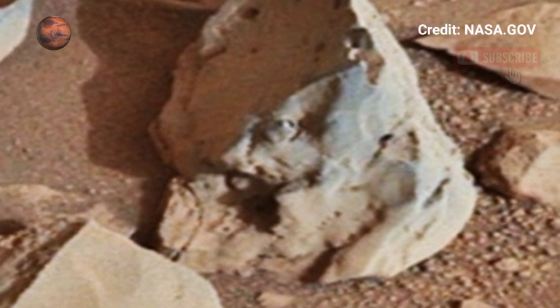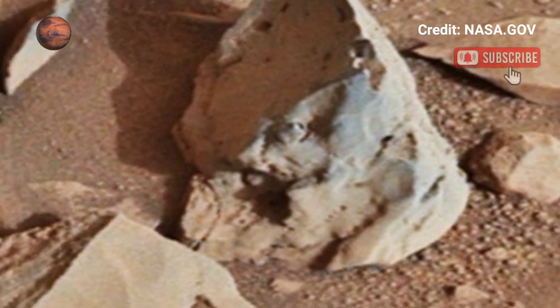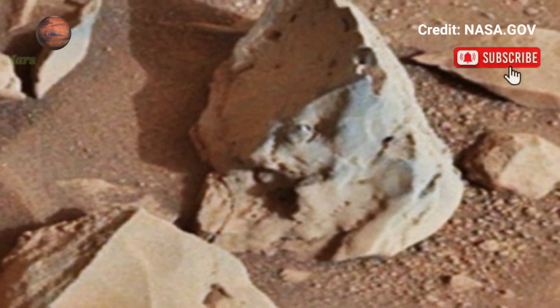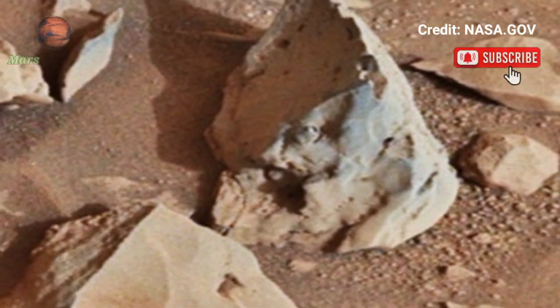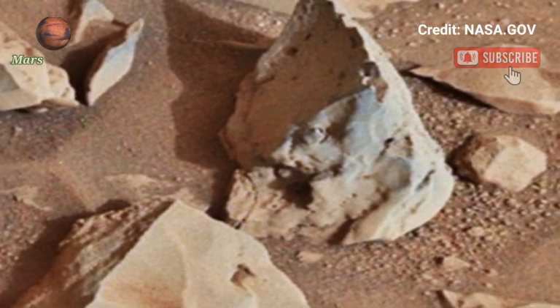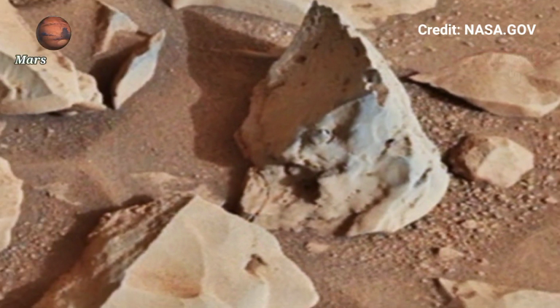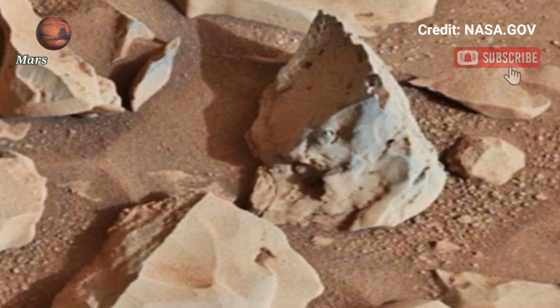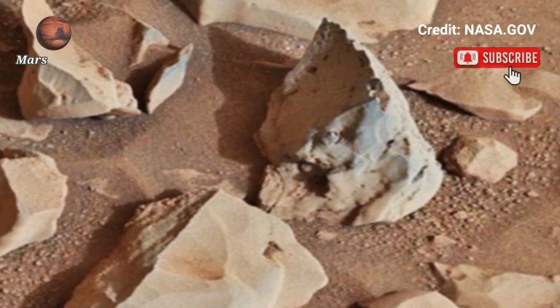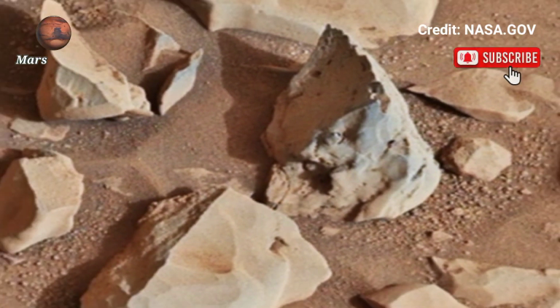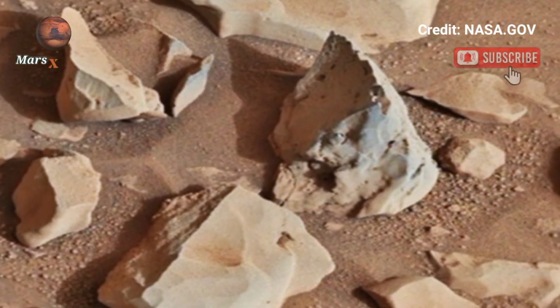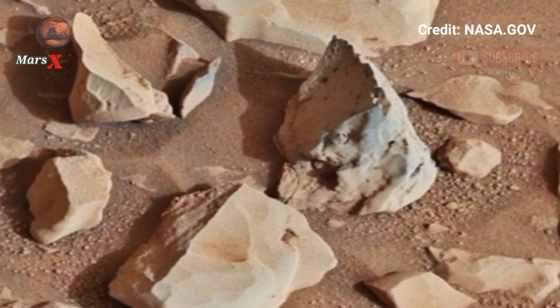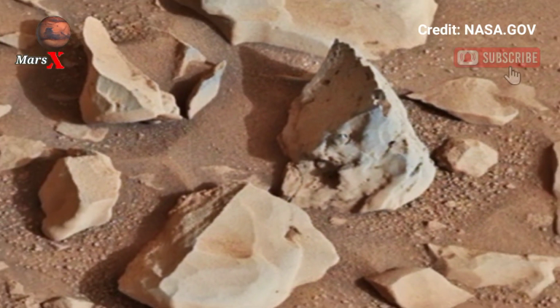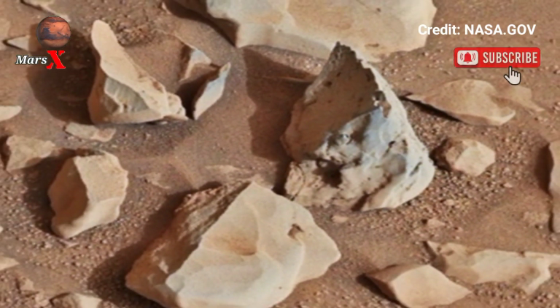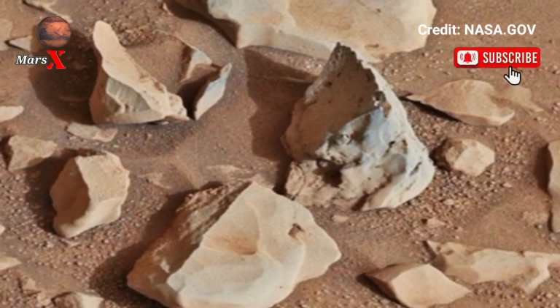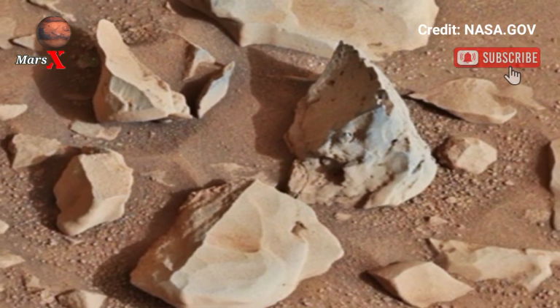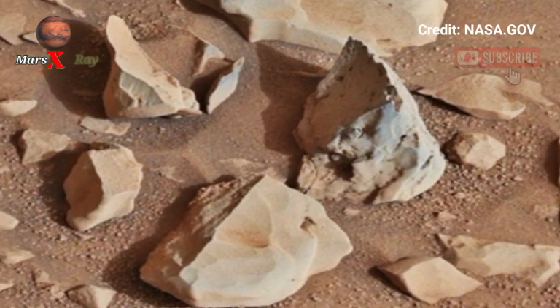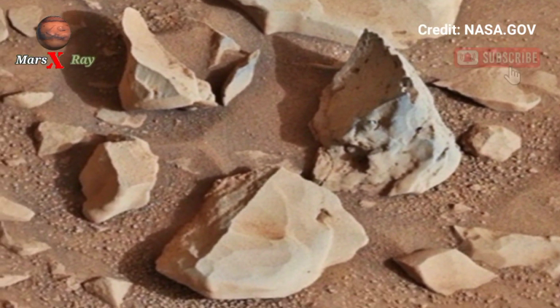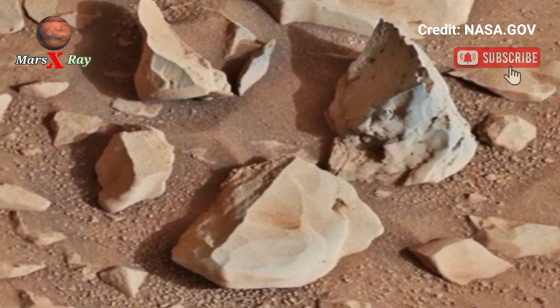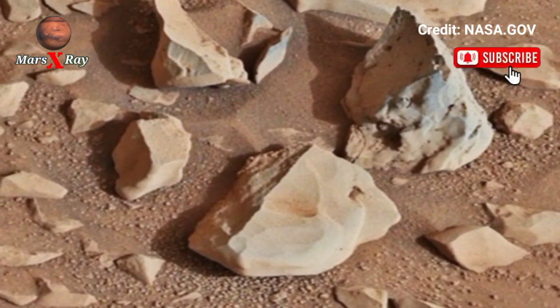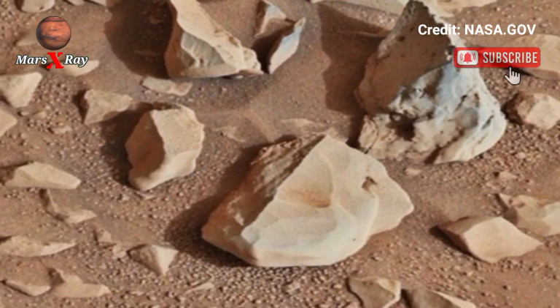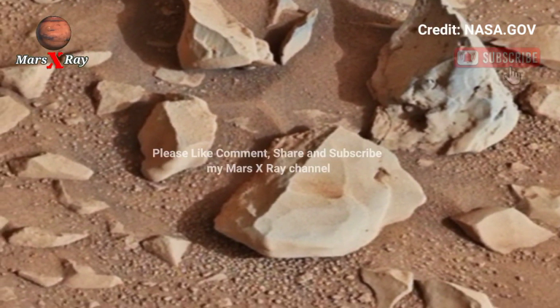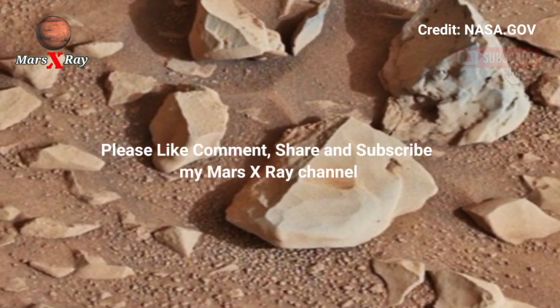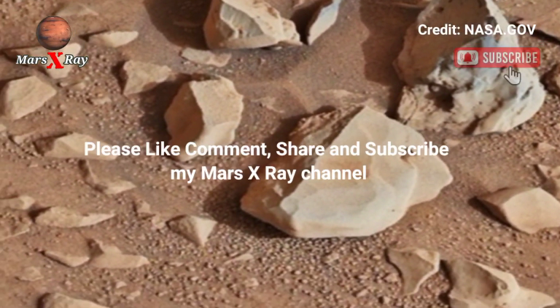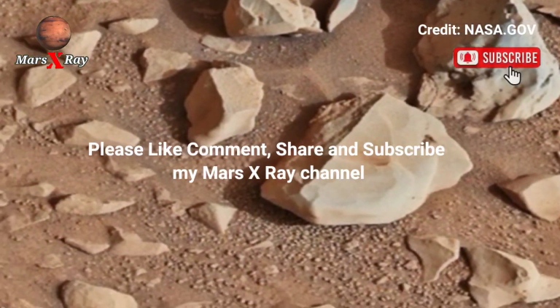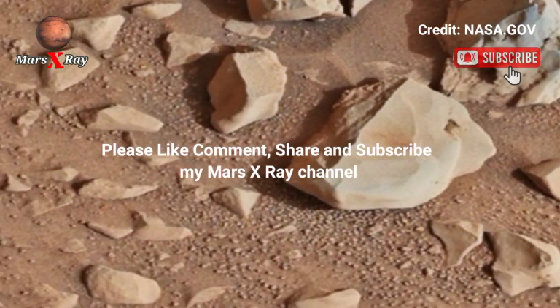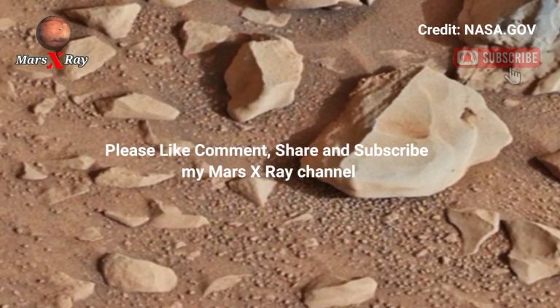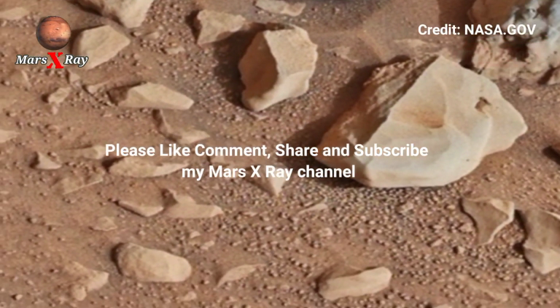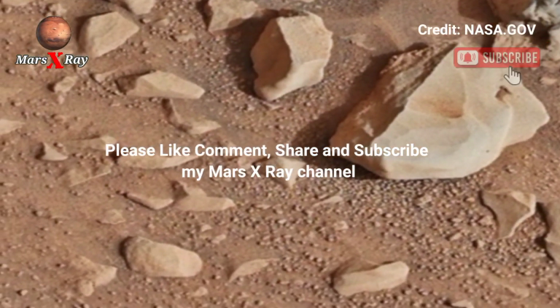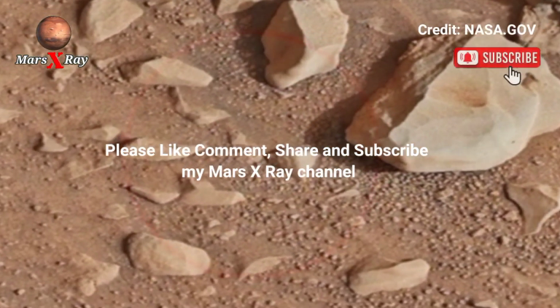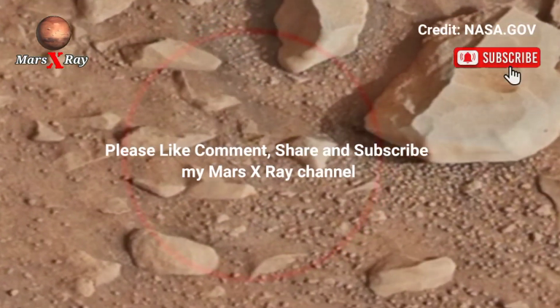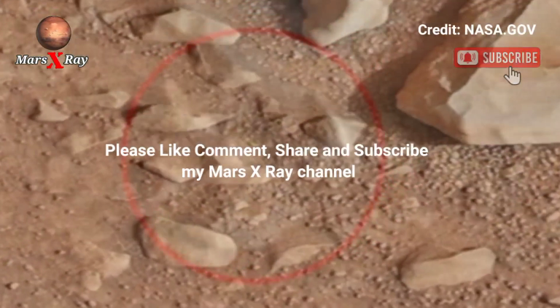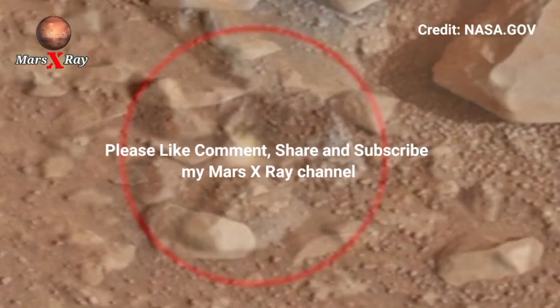View this beautiful video. Friends, please like, share, and subscribe. Thanks for watching.